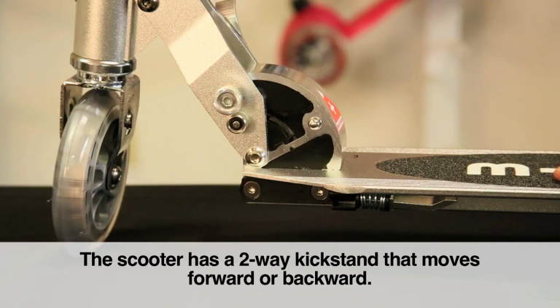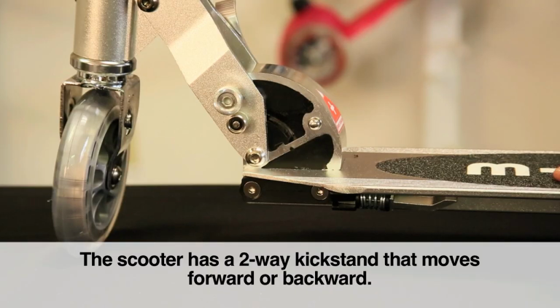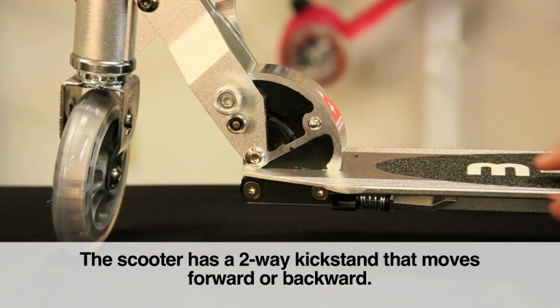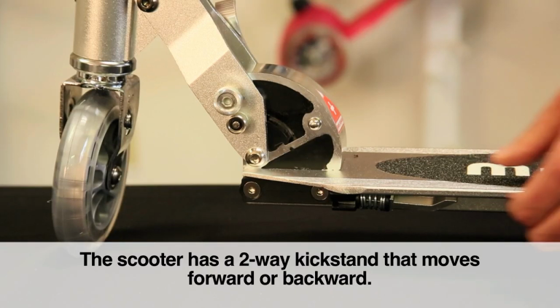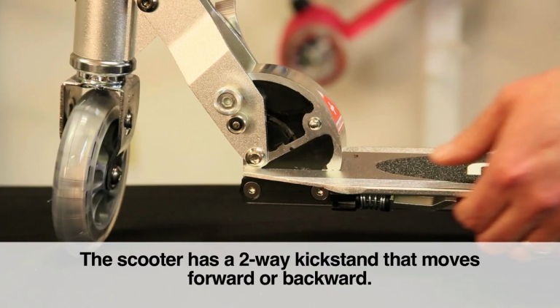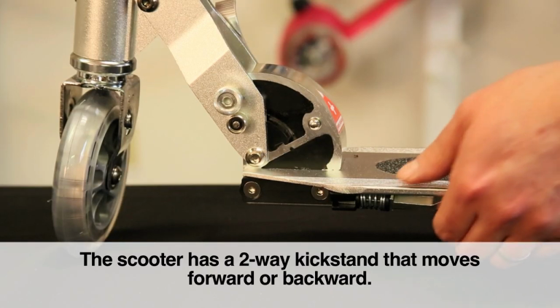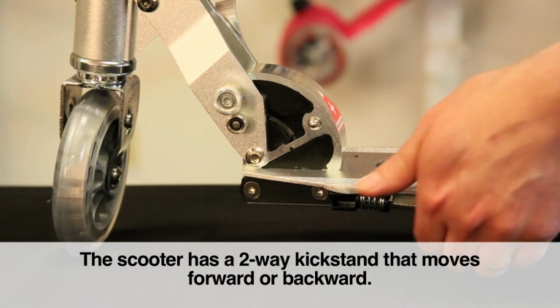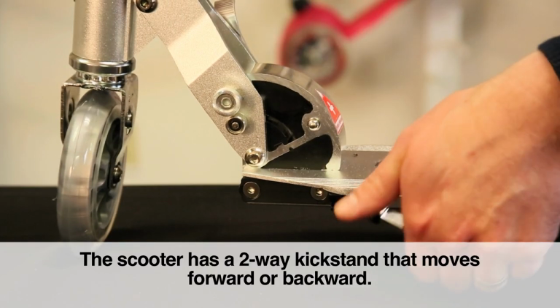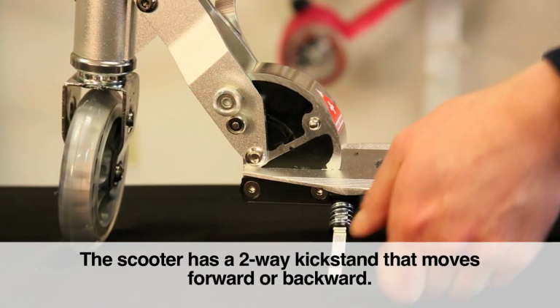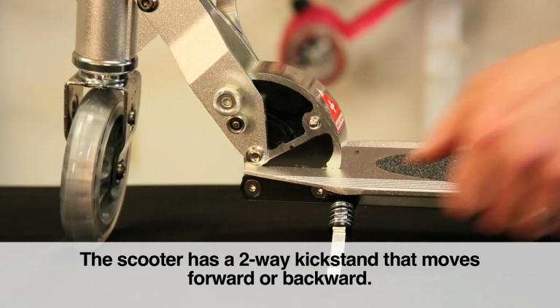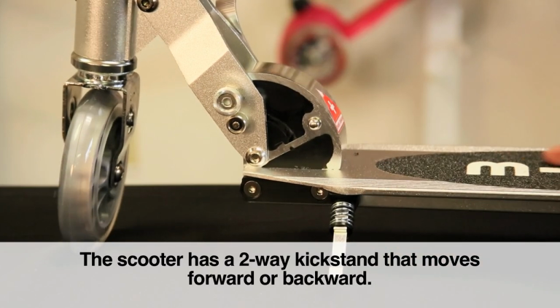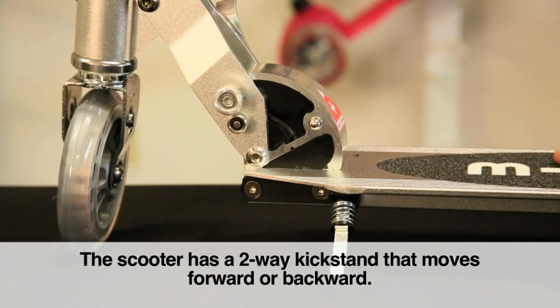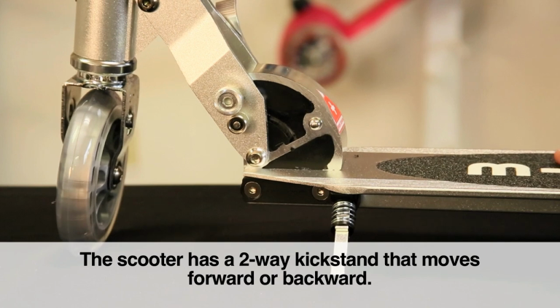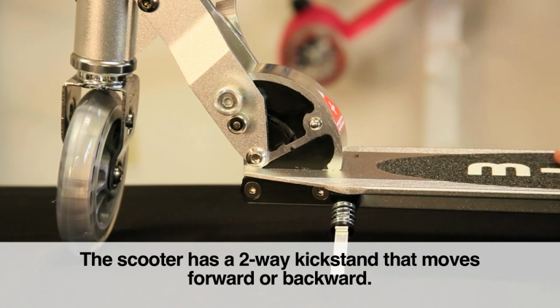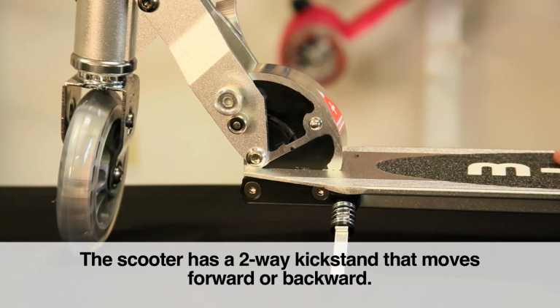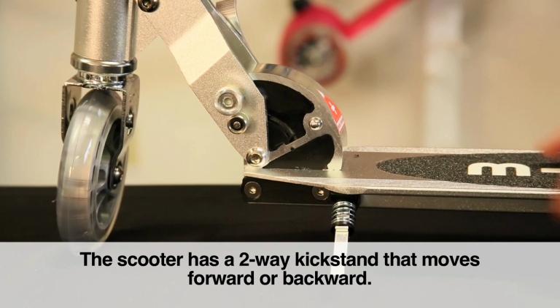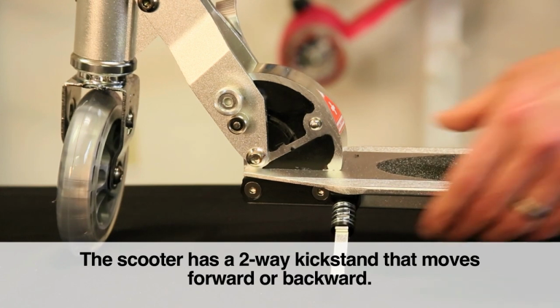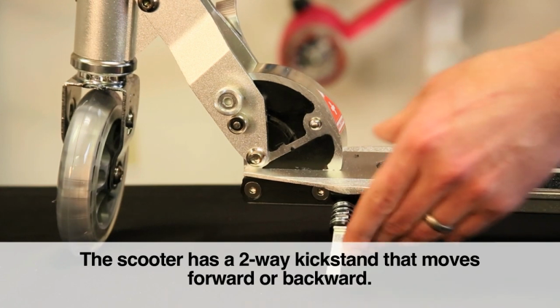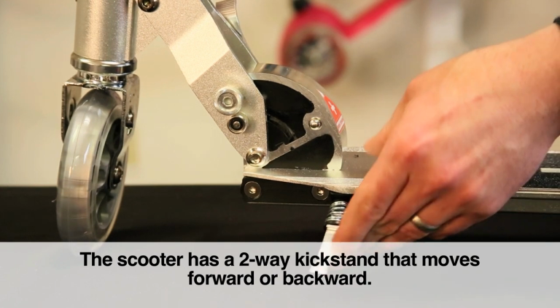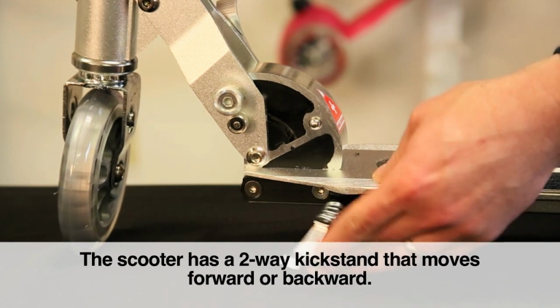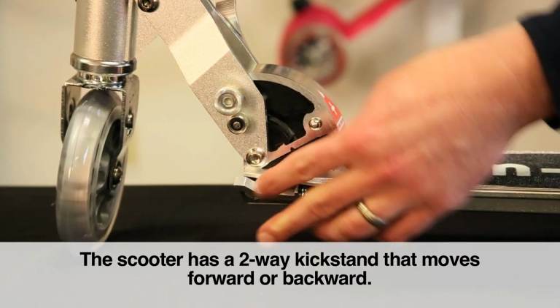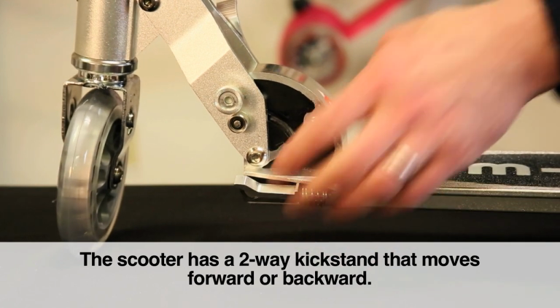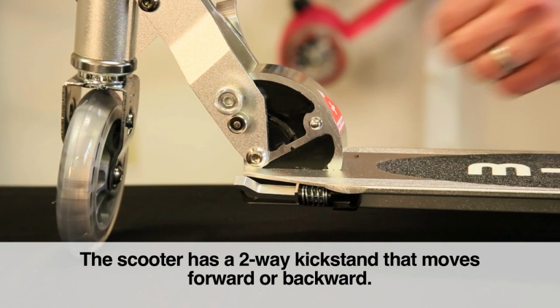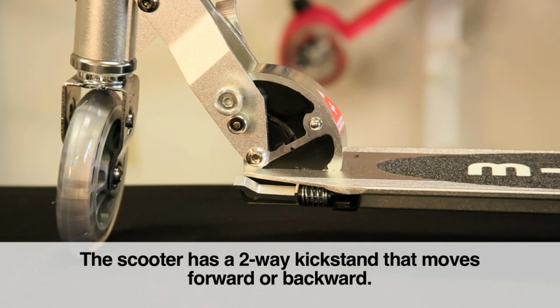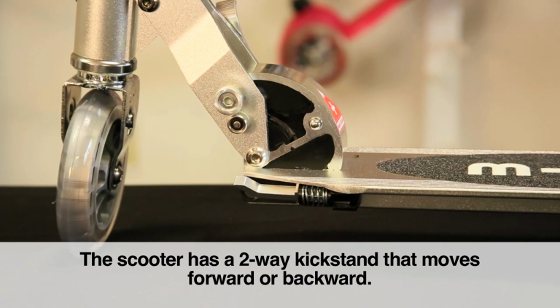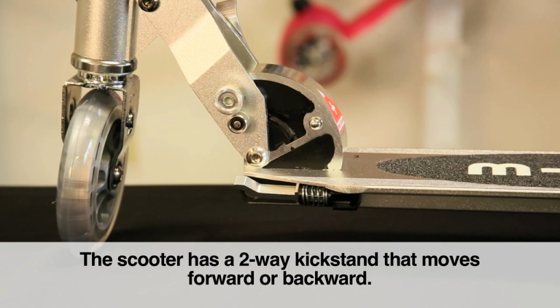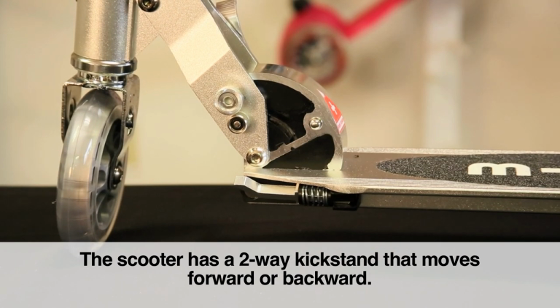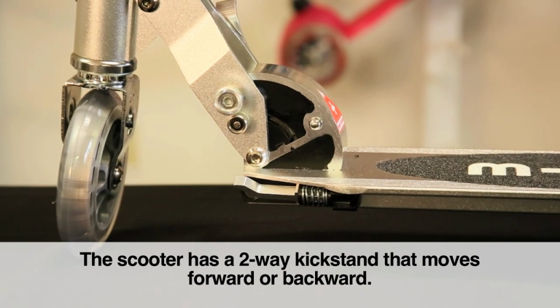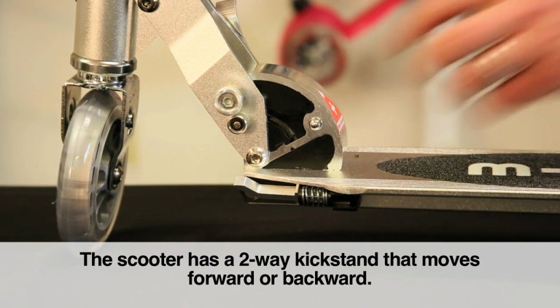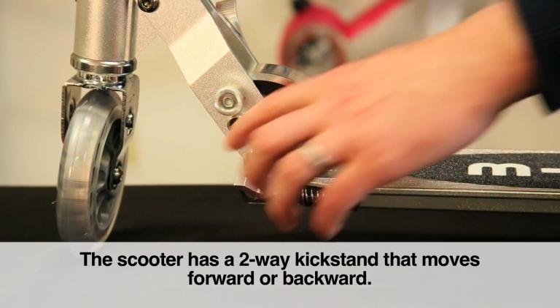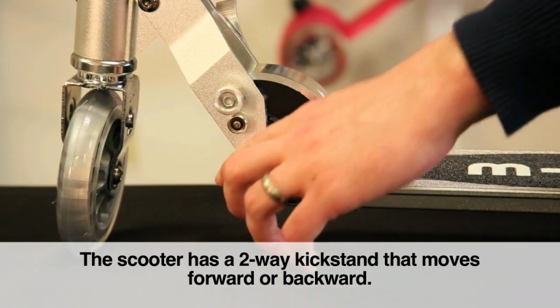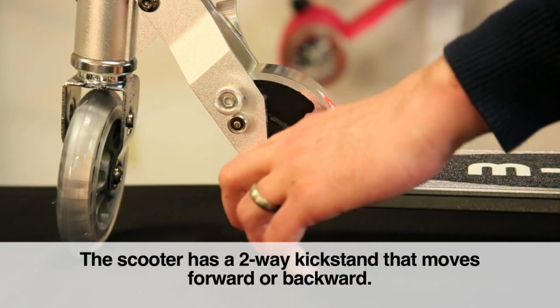Finally, the scooter's two-way kickstand can come in handy. Please note that you can kick it both forward and backward.